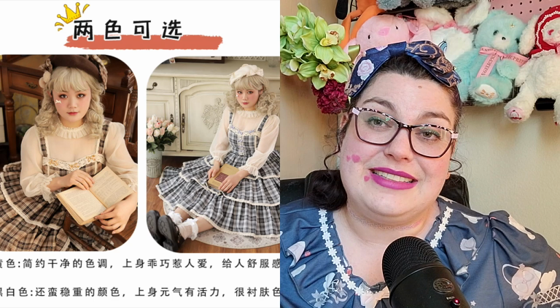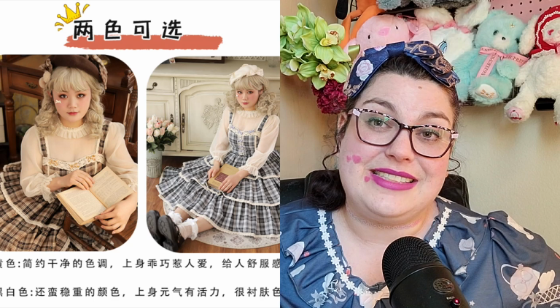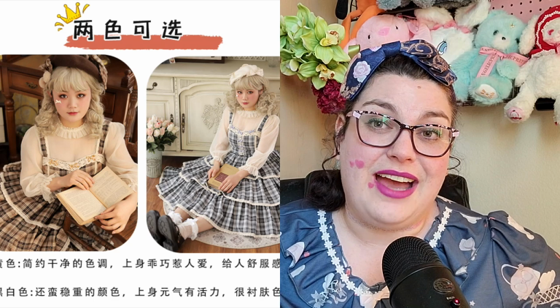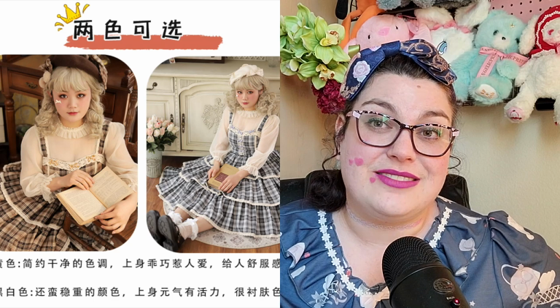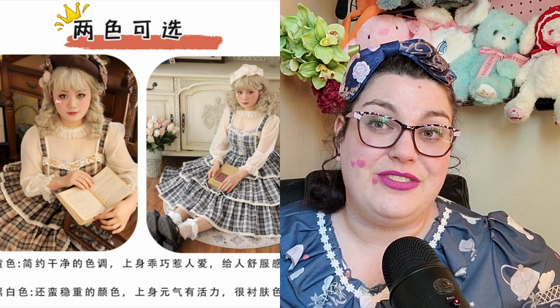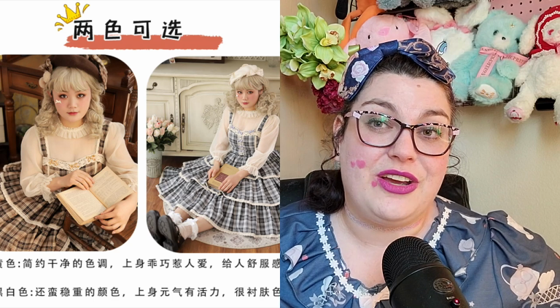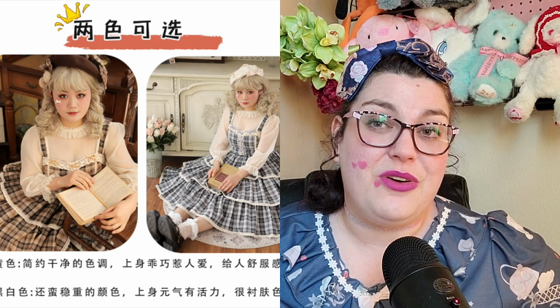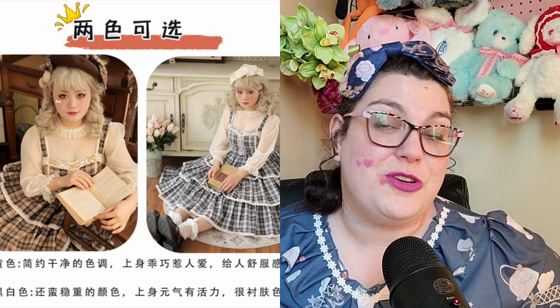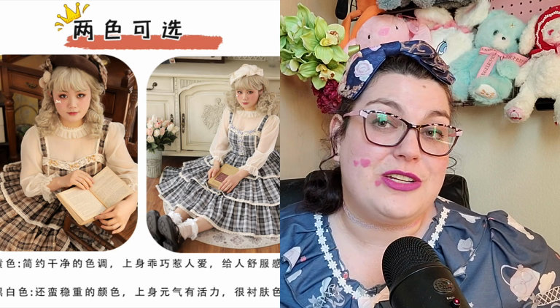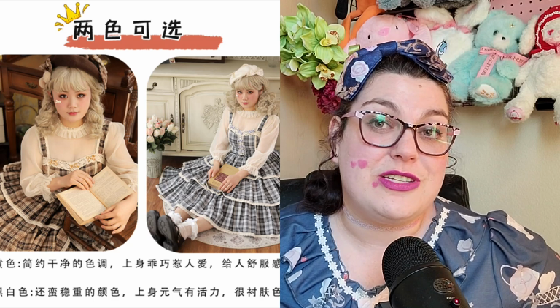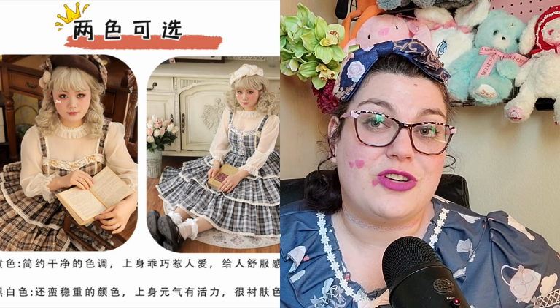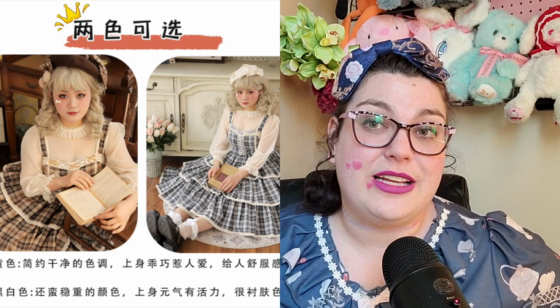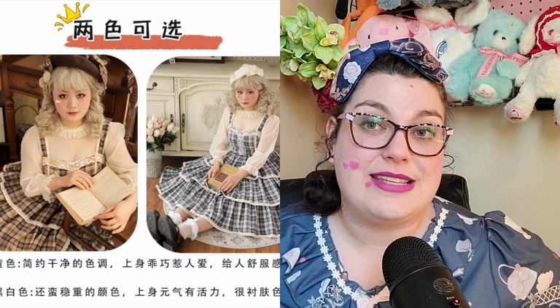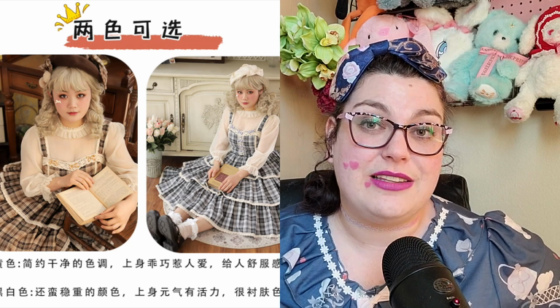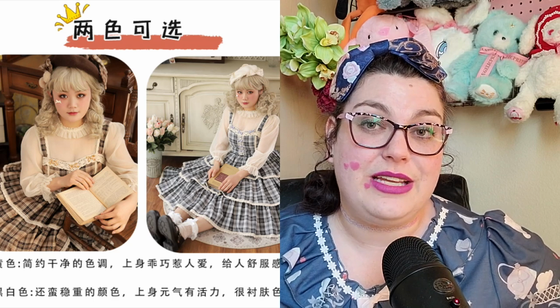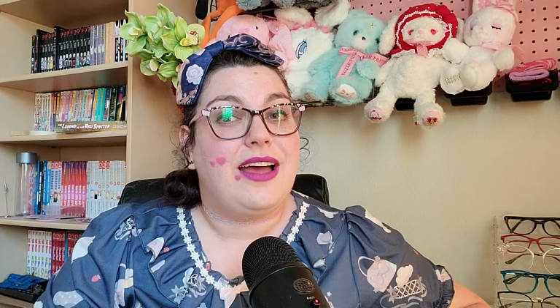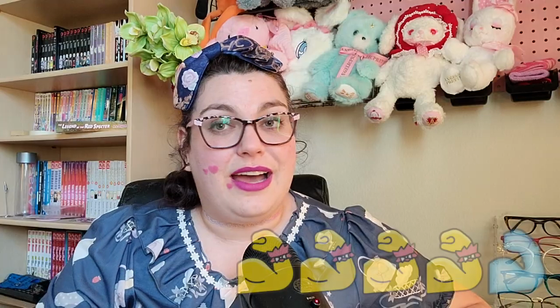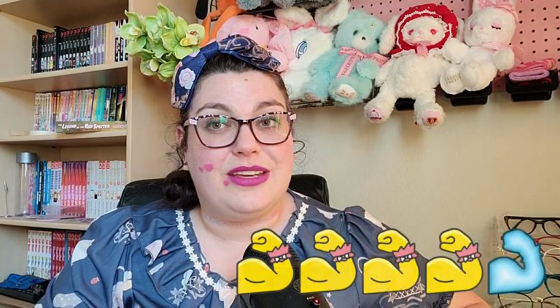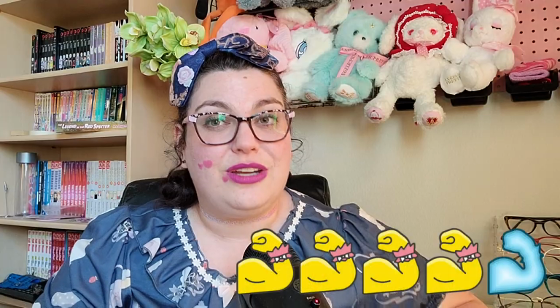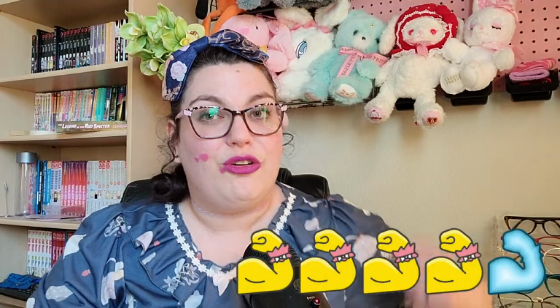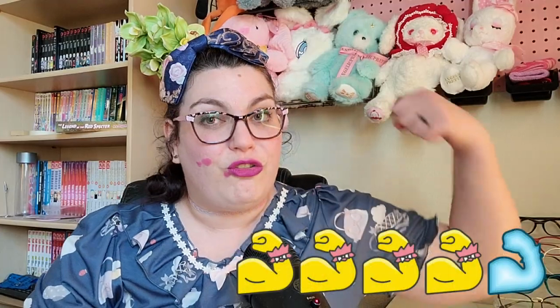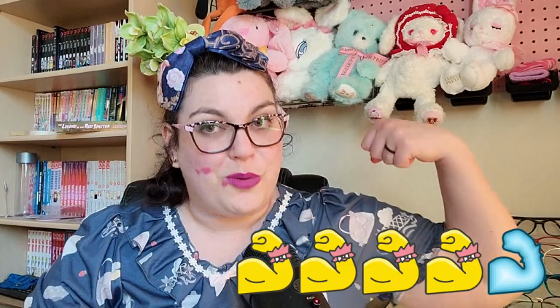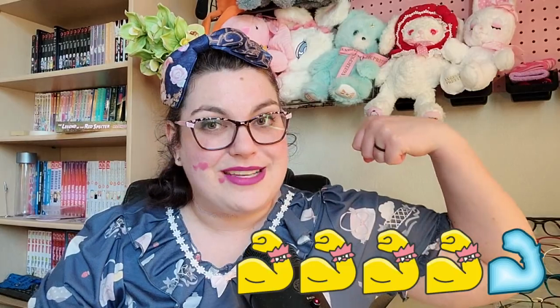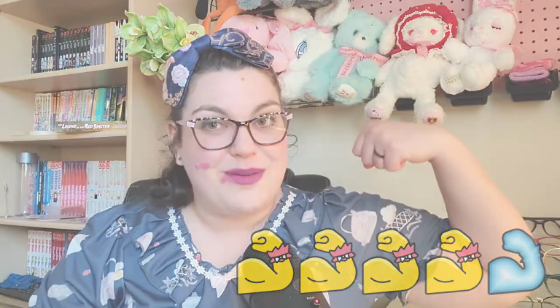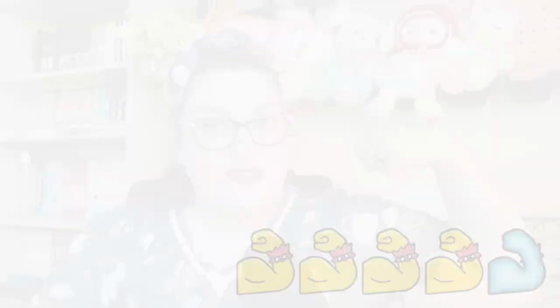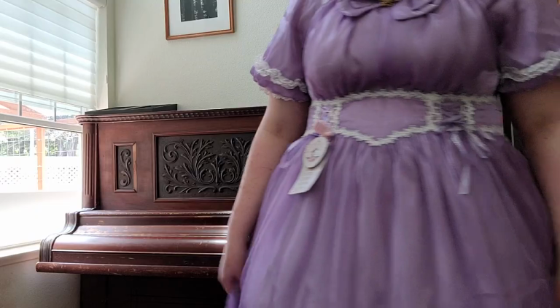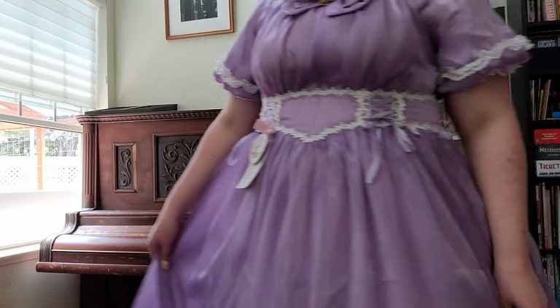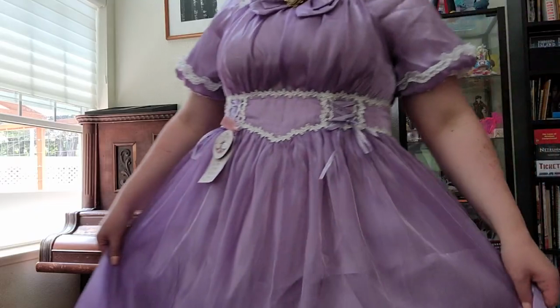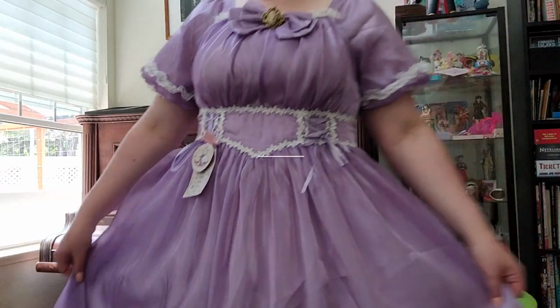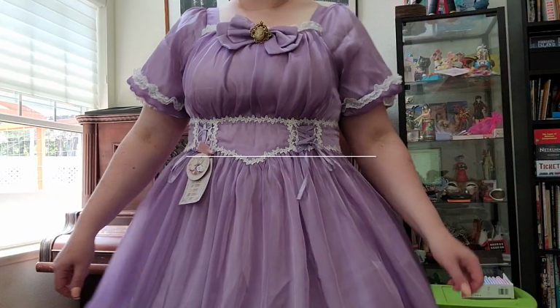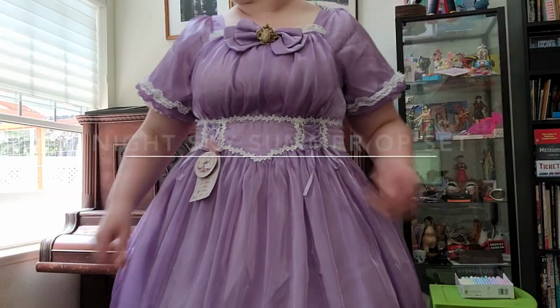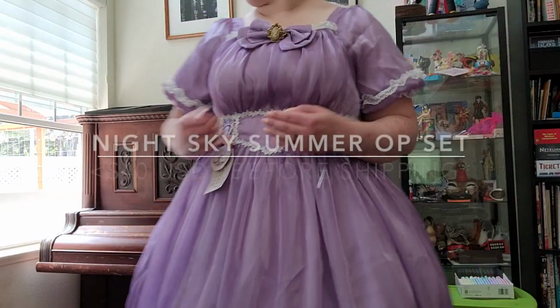Give it a go if you're interested in trying classic Lolita. I give it four biceps.